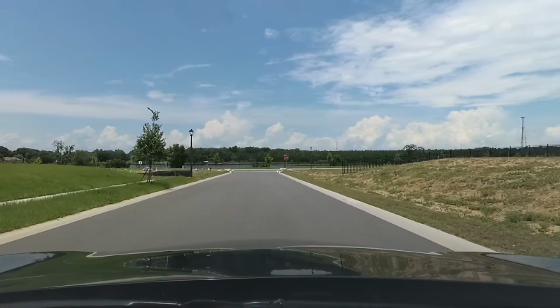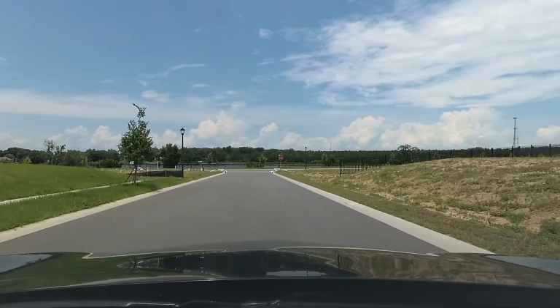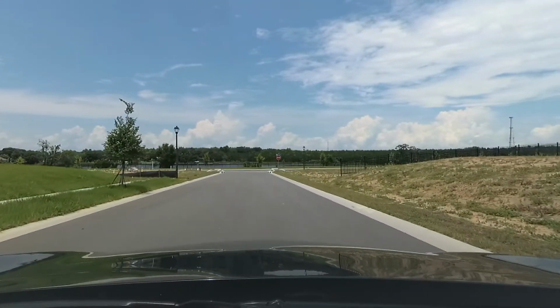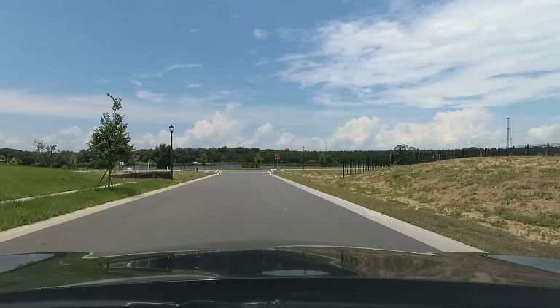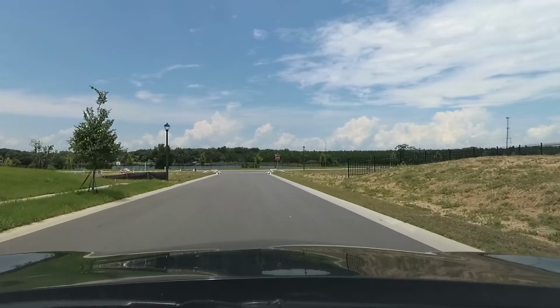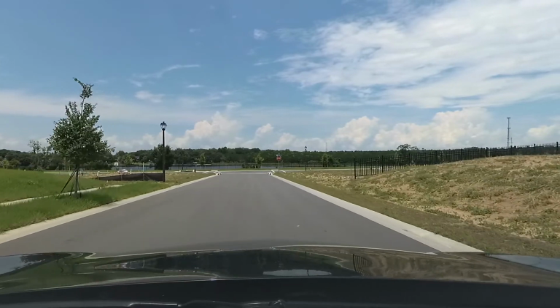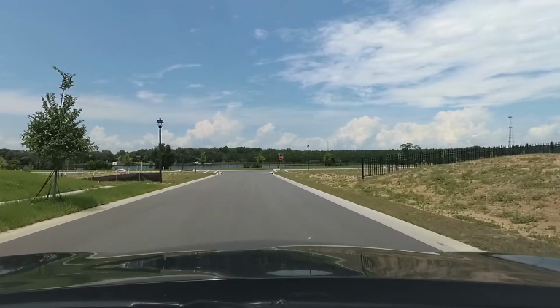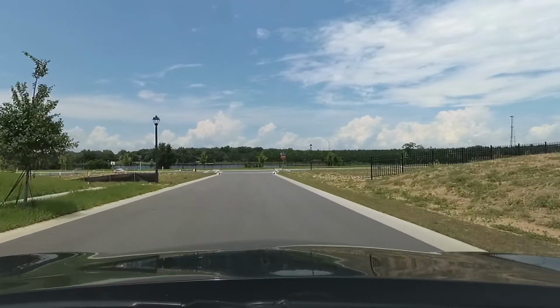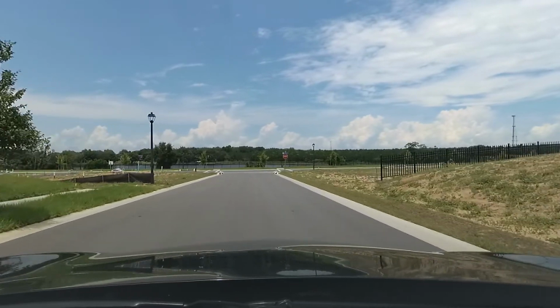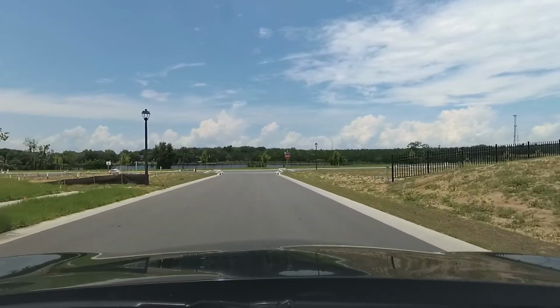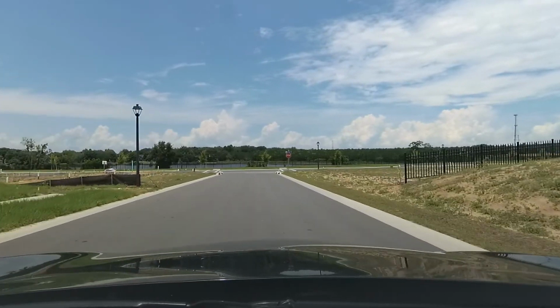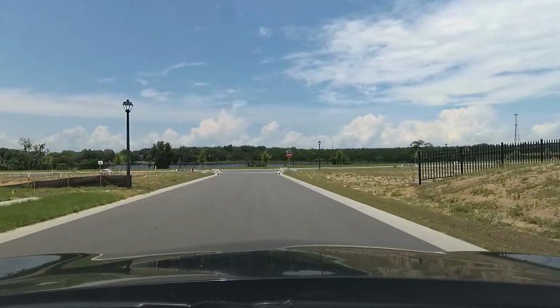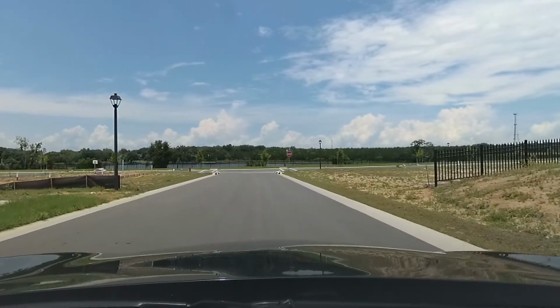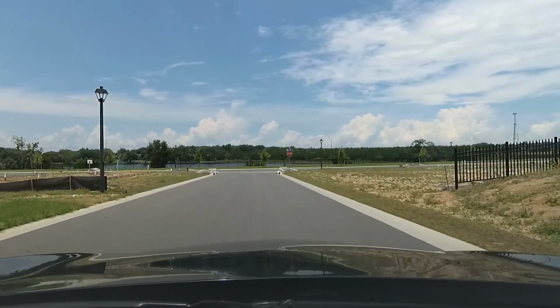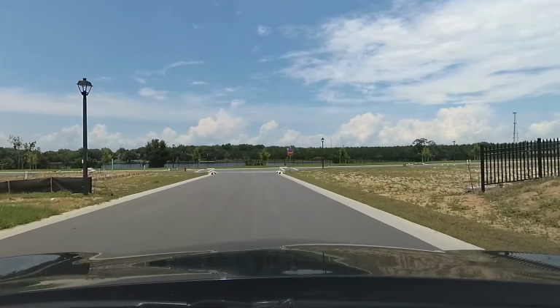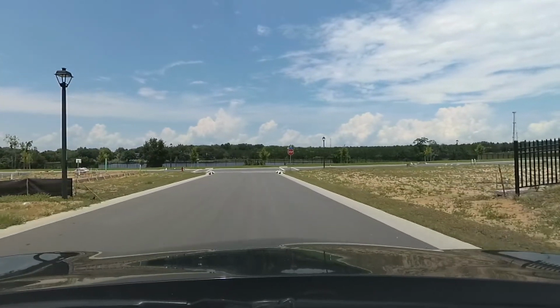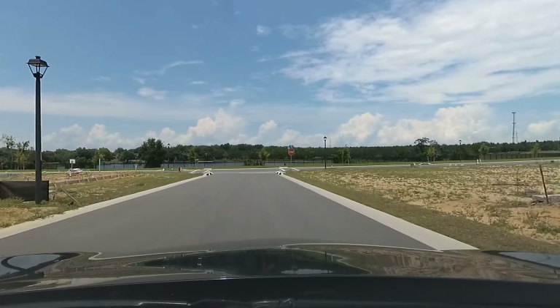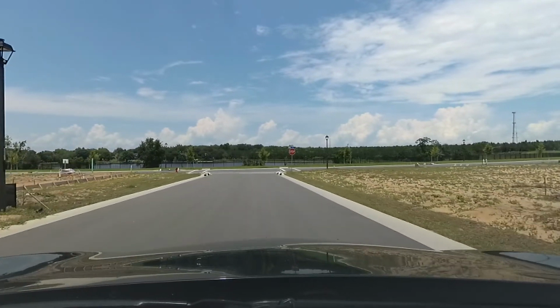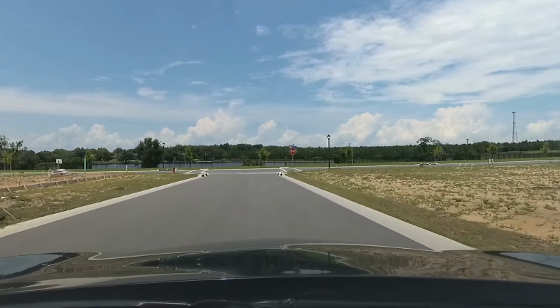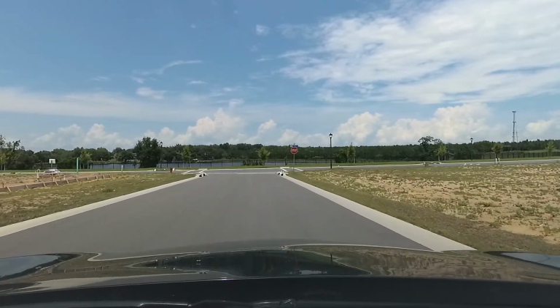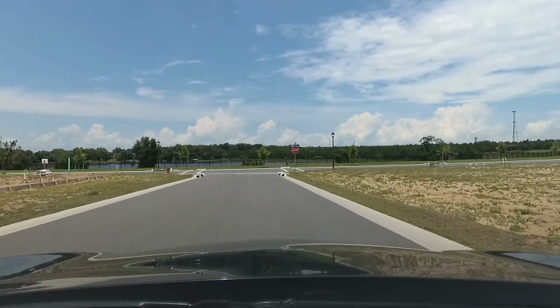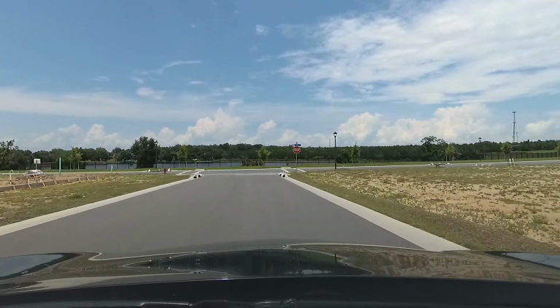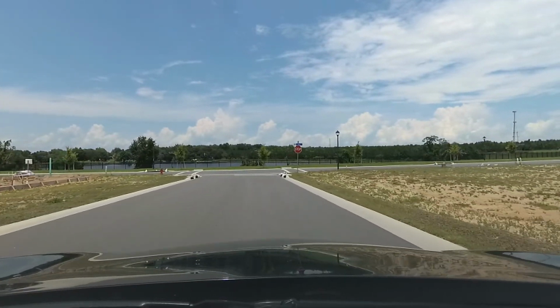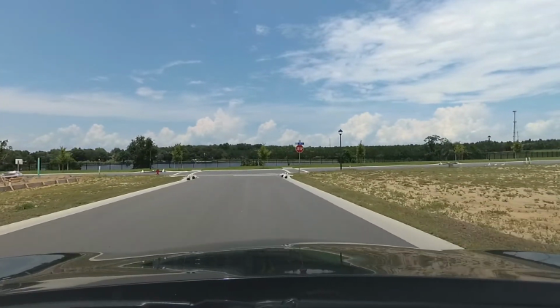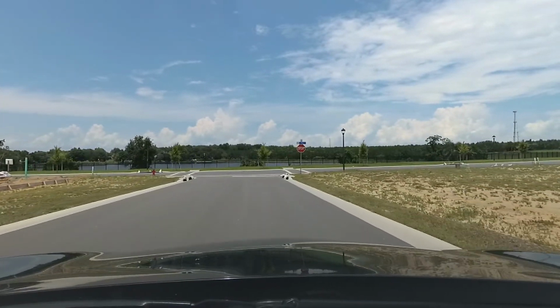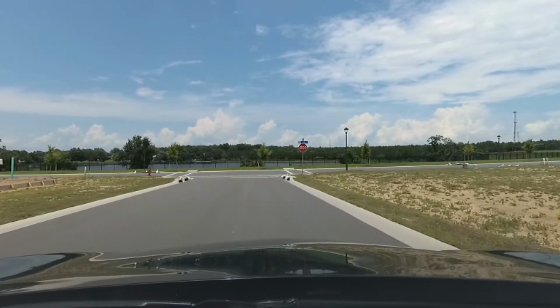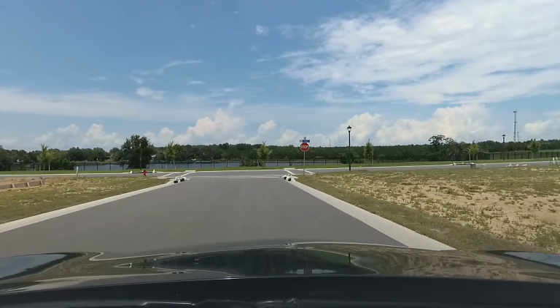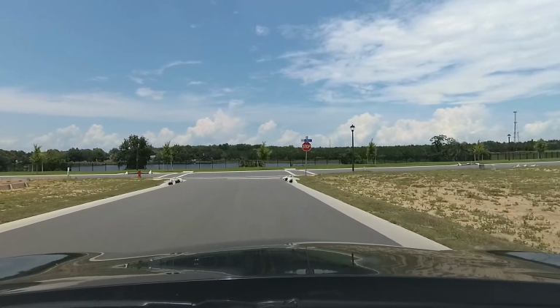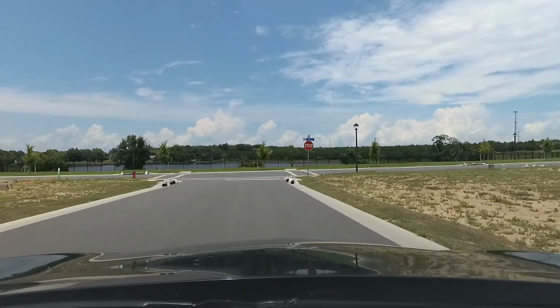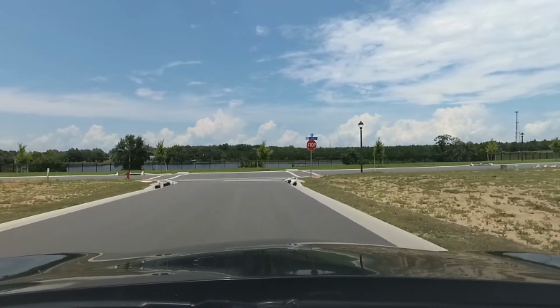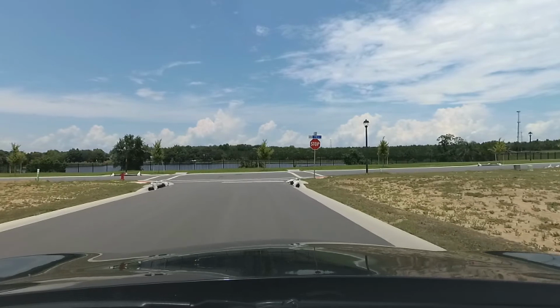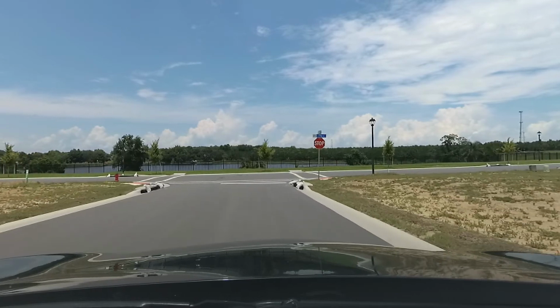Please always contact me first before you contact any home builder. When you contact a home builder first, you may void your right to the builder's buyer representation.